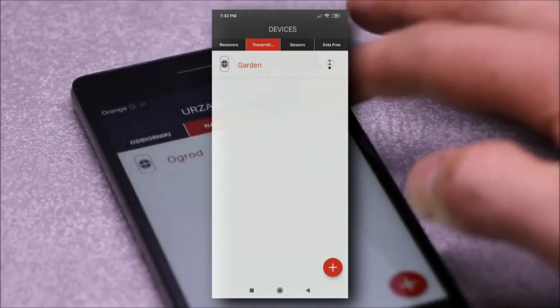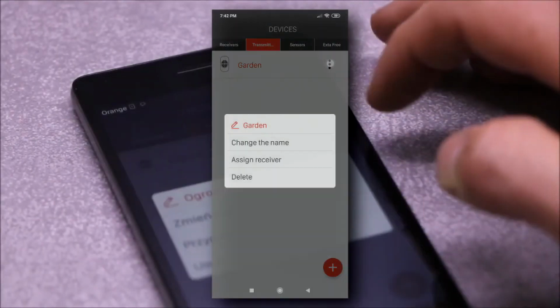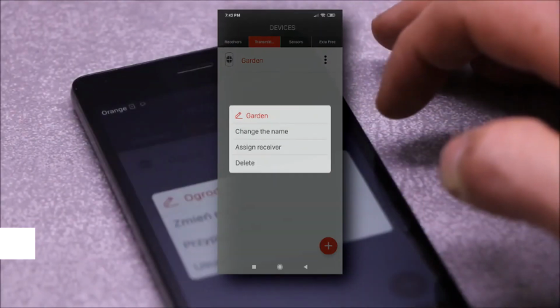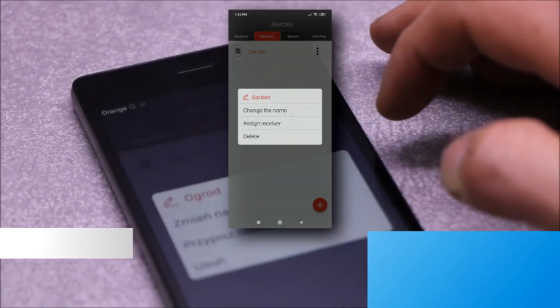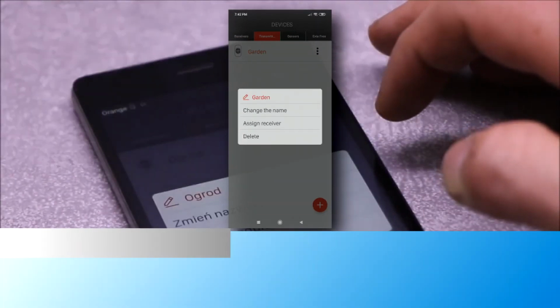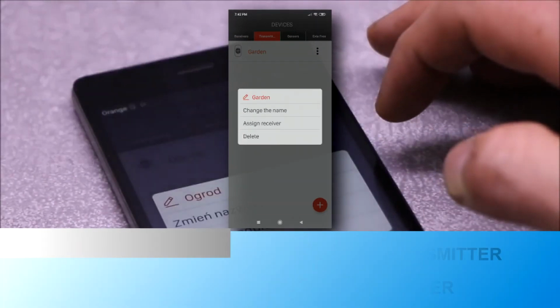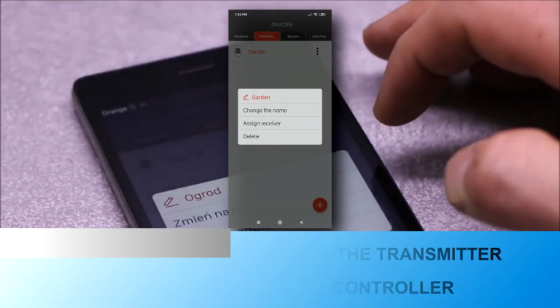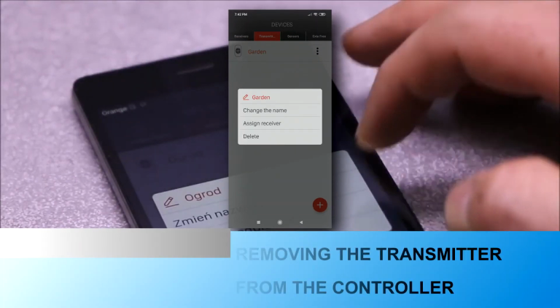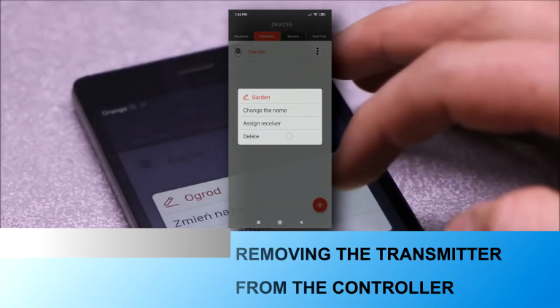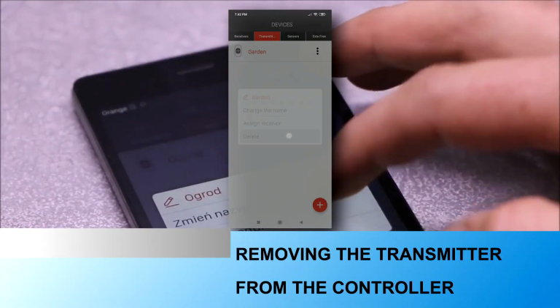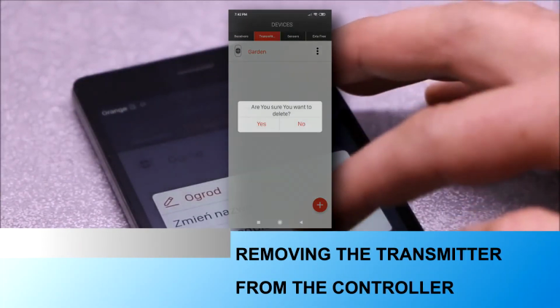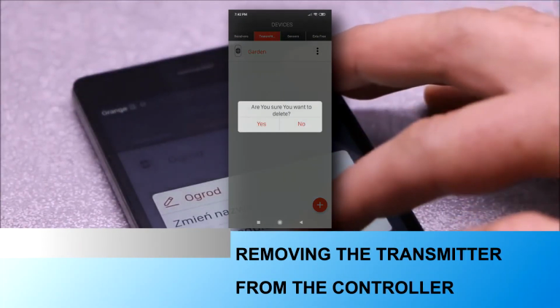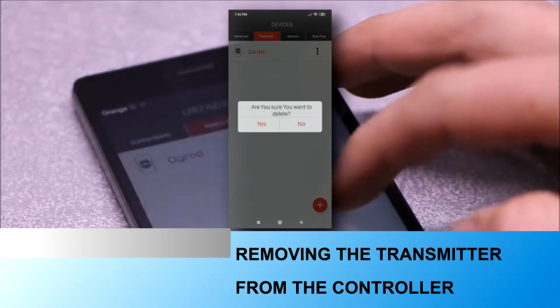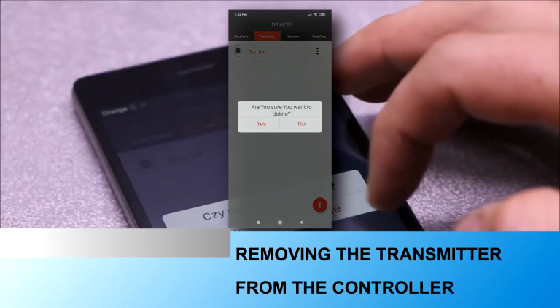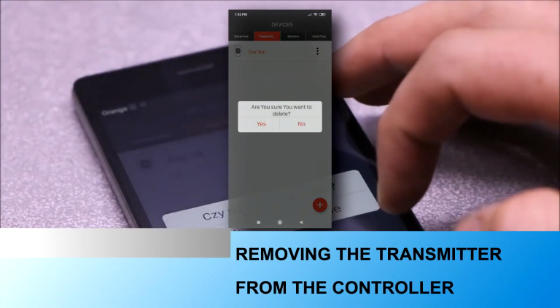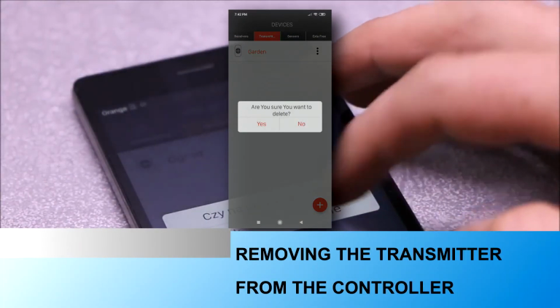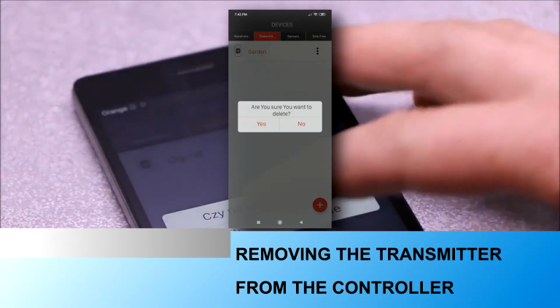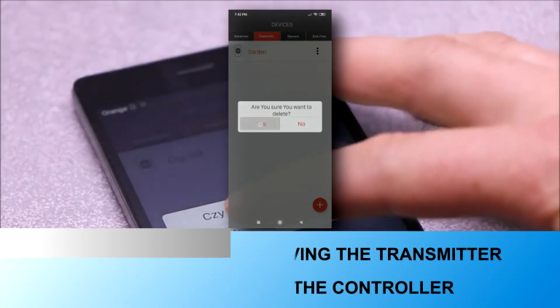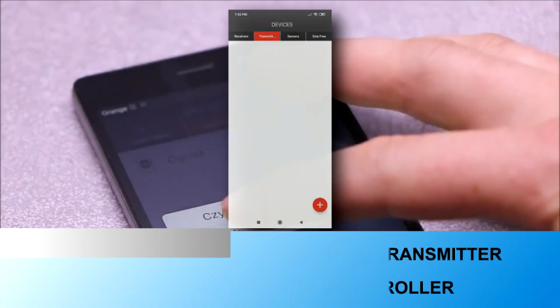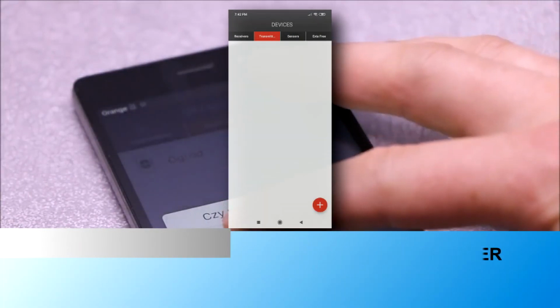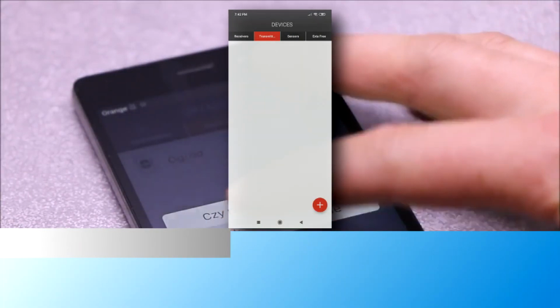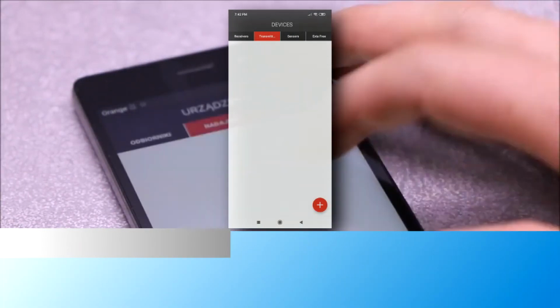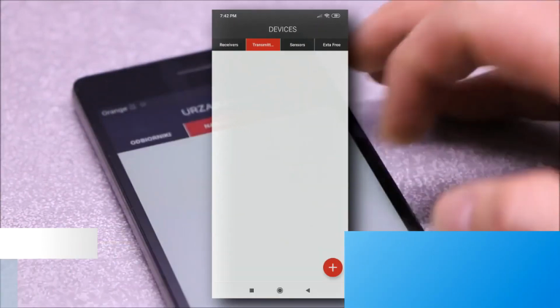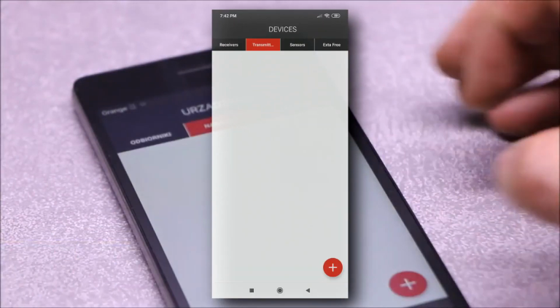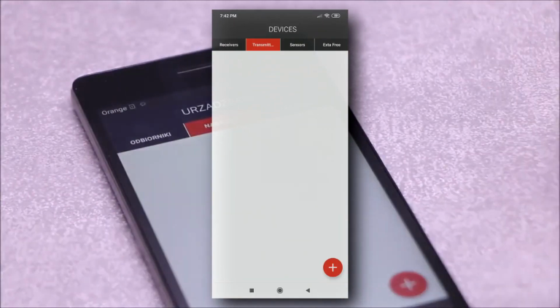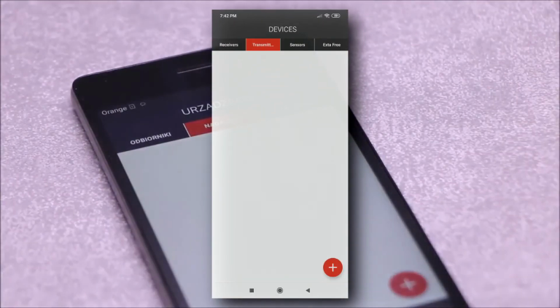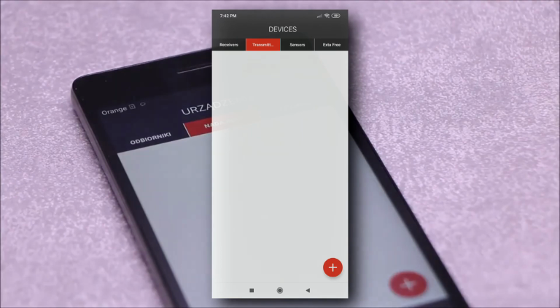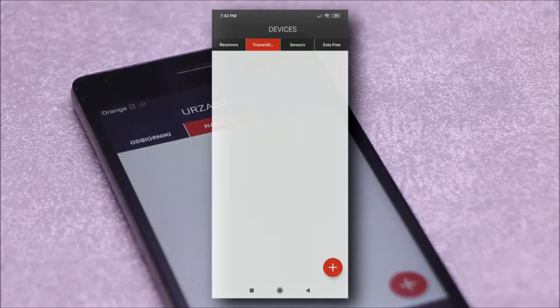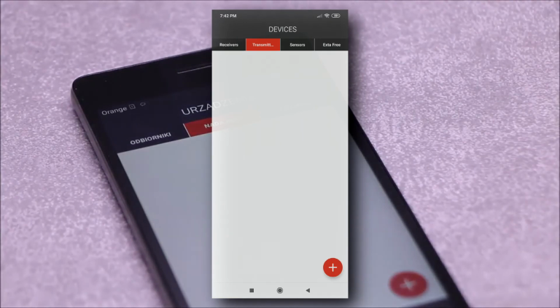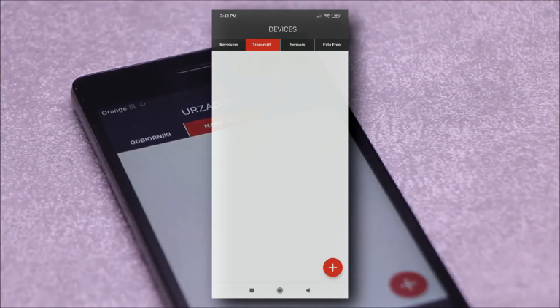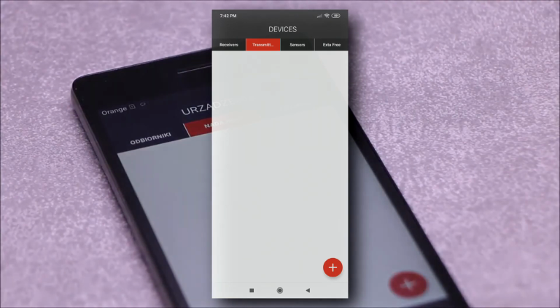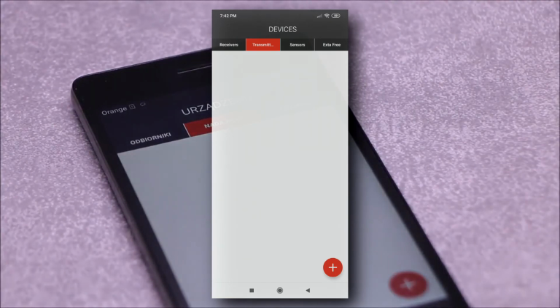Using the application, a transmitter can also be conveniently removed from the controller.